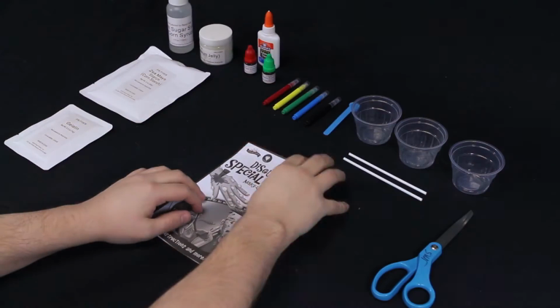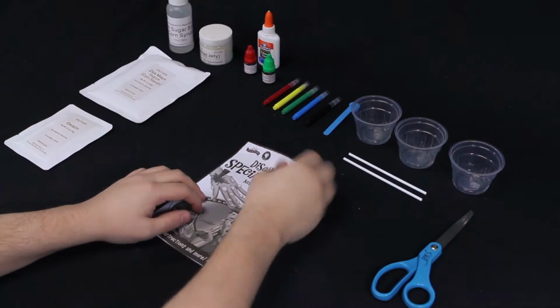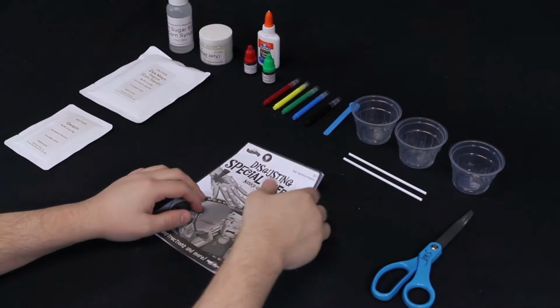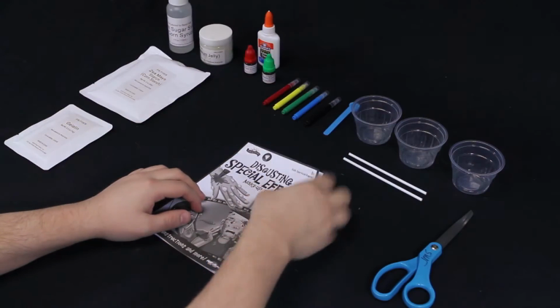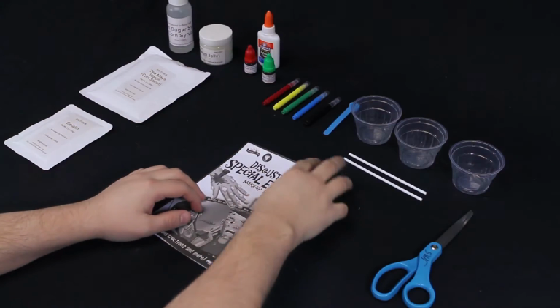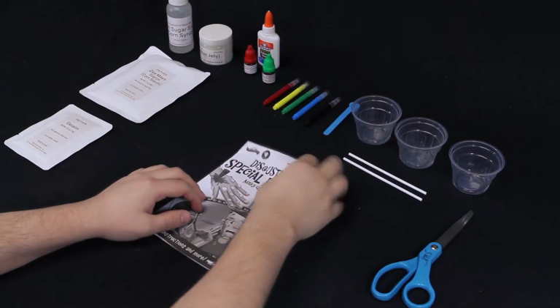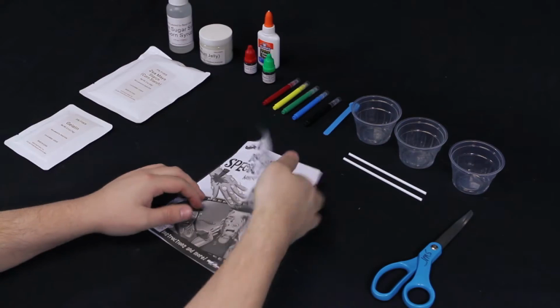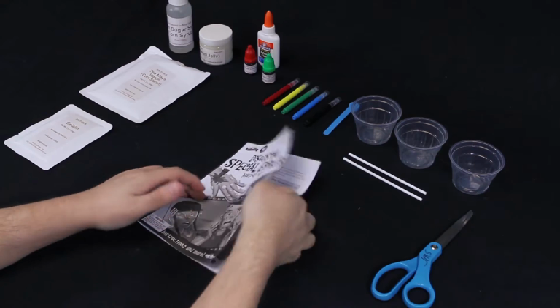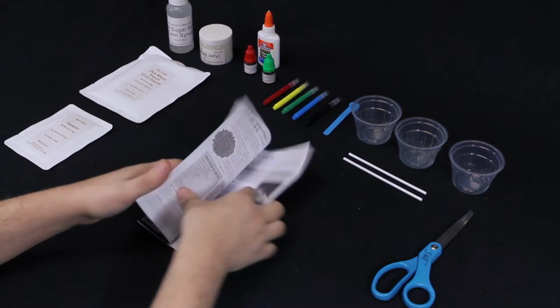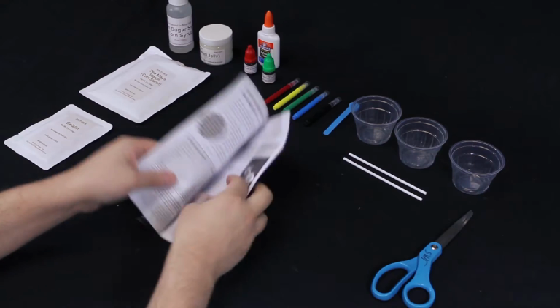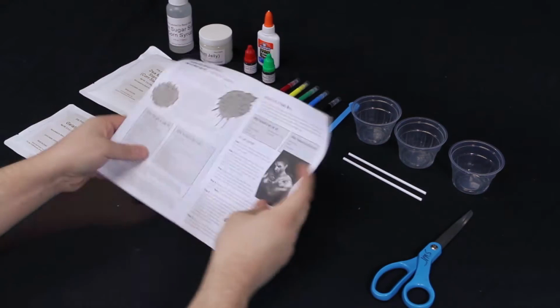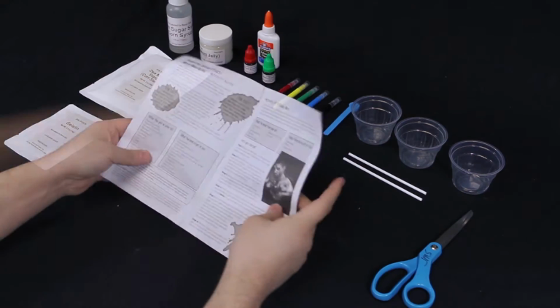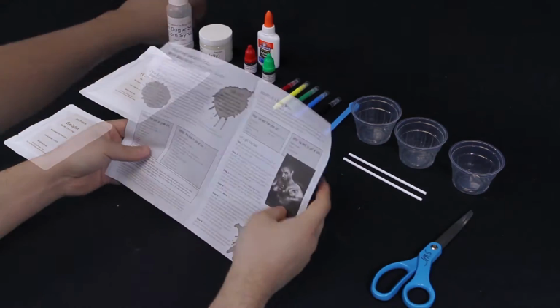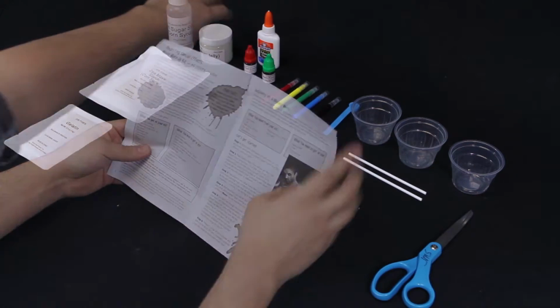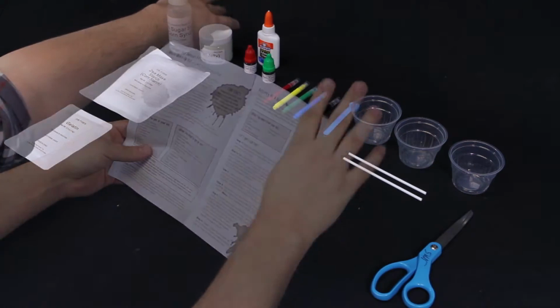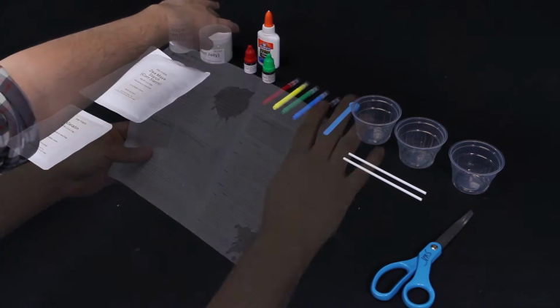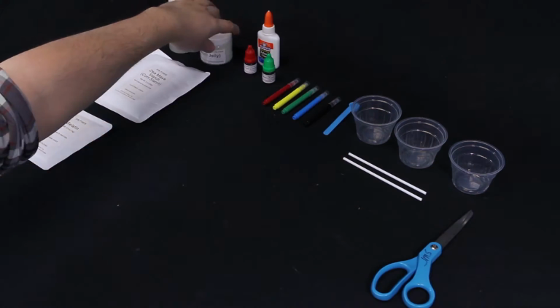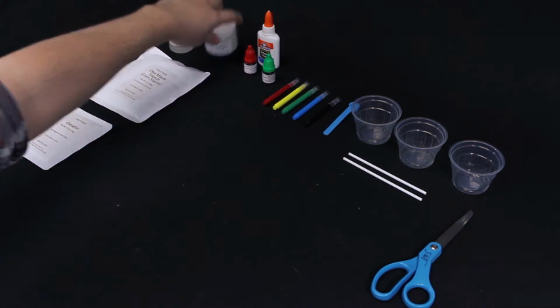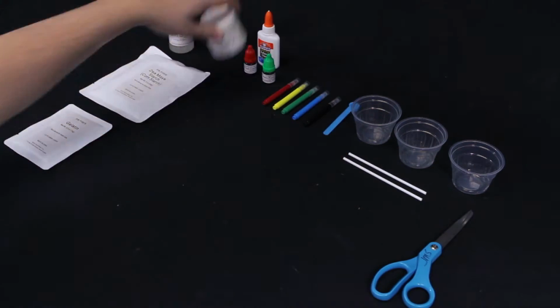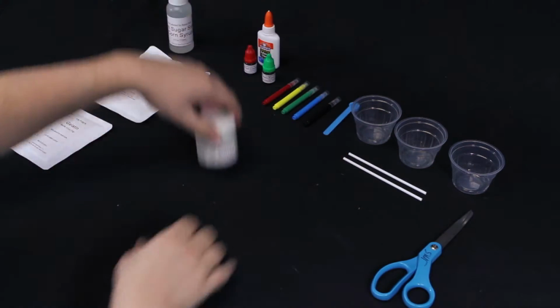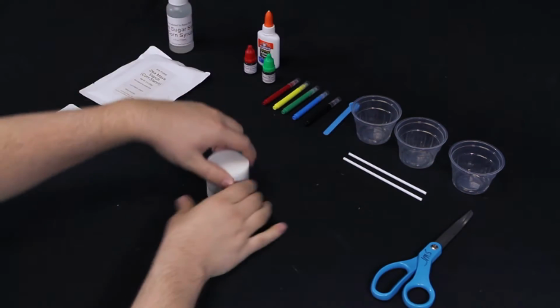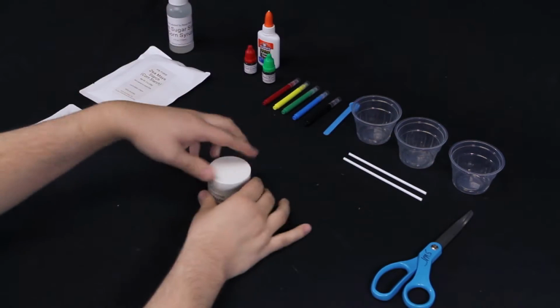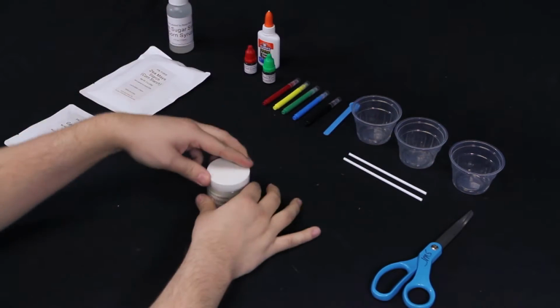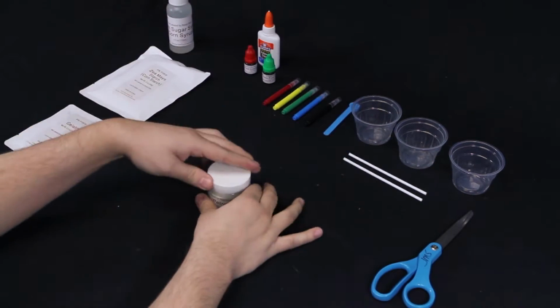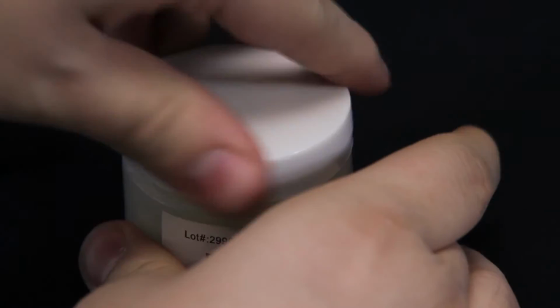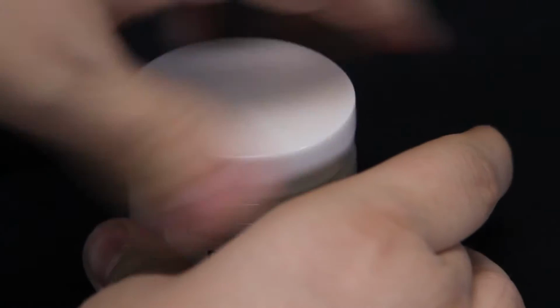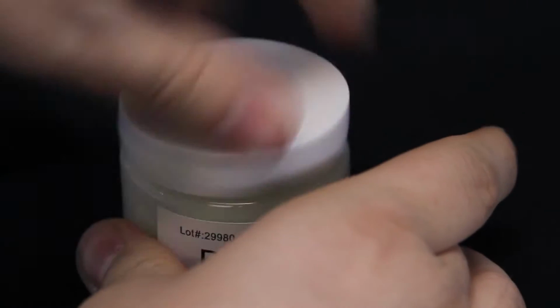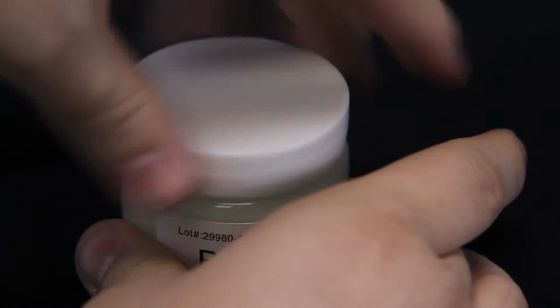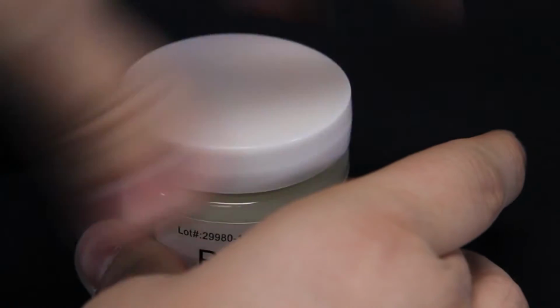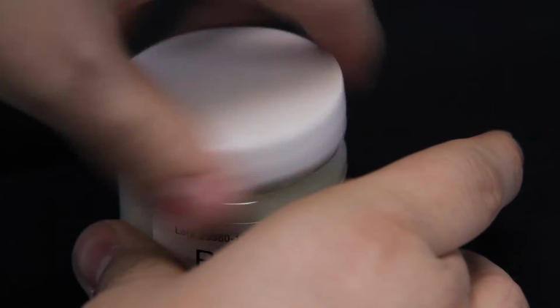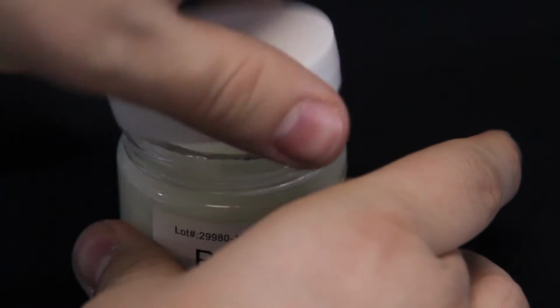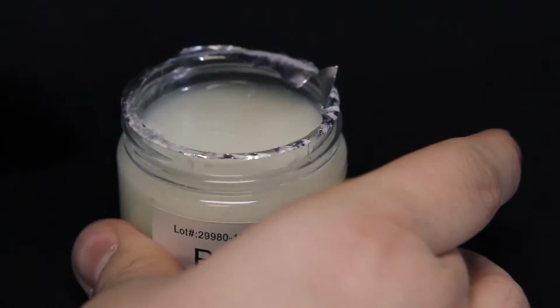They will make fake blood, oozing blisters, vampire bites, gashes, burns, and much more.